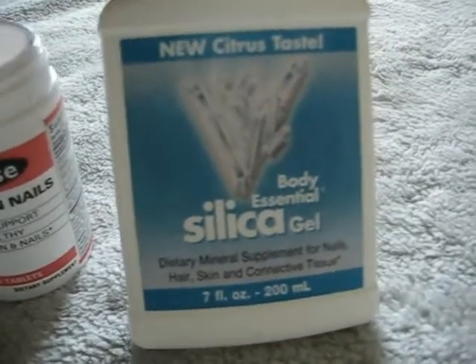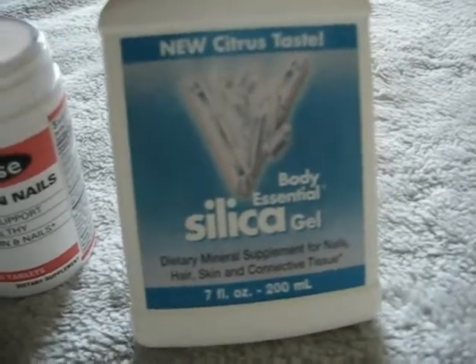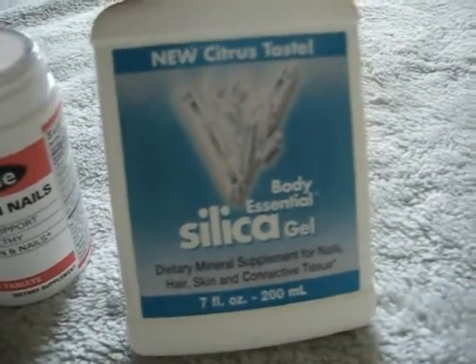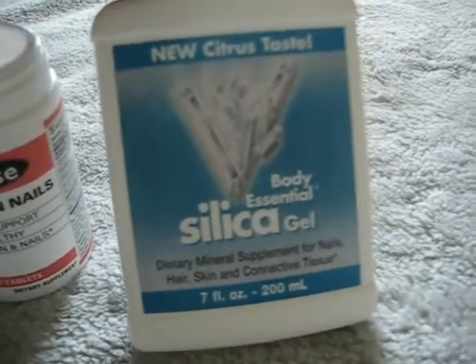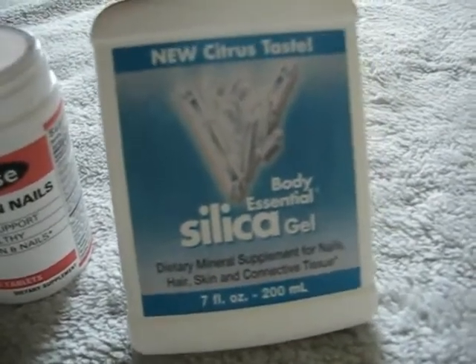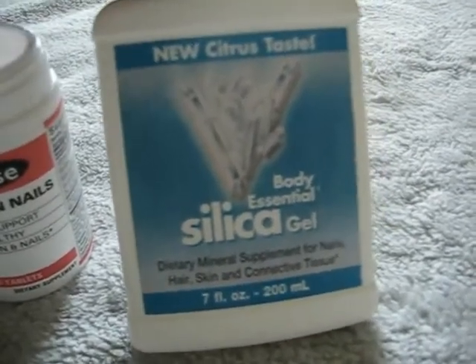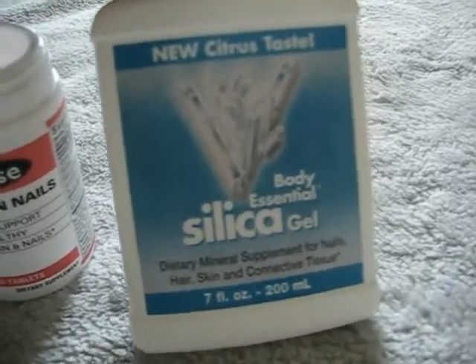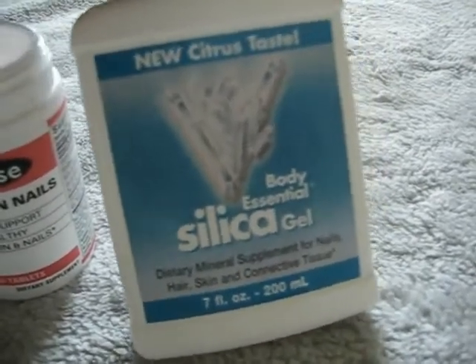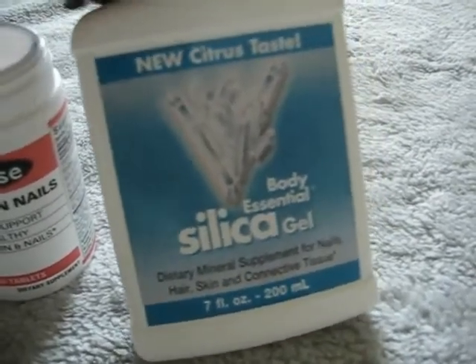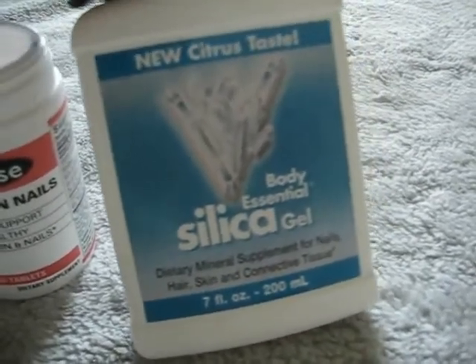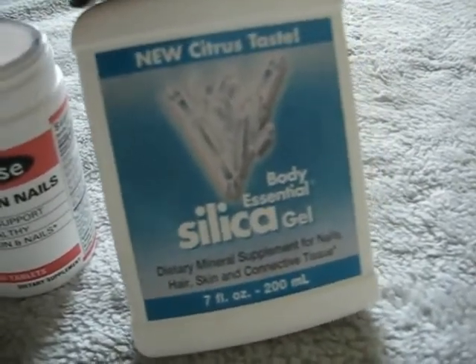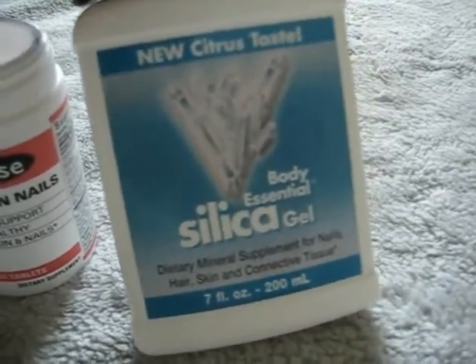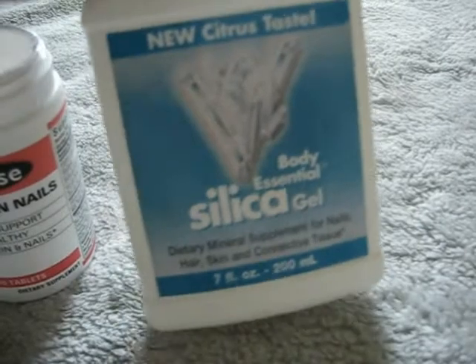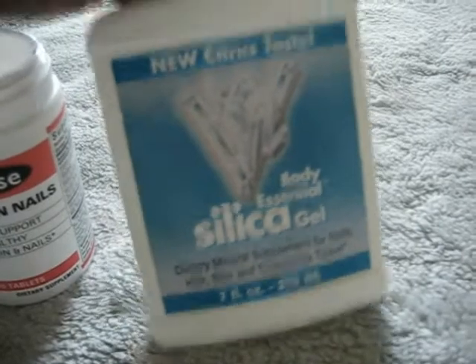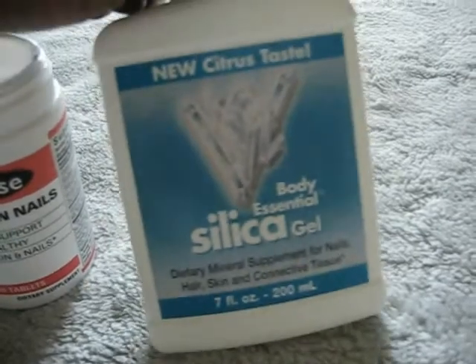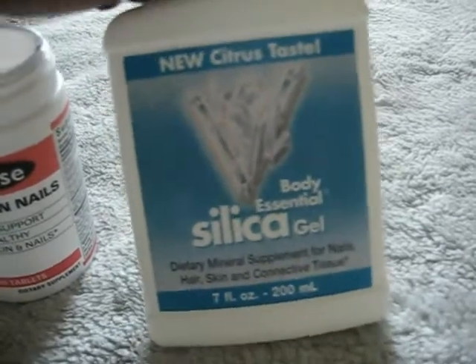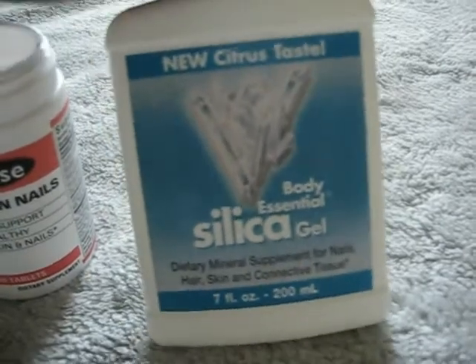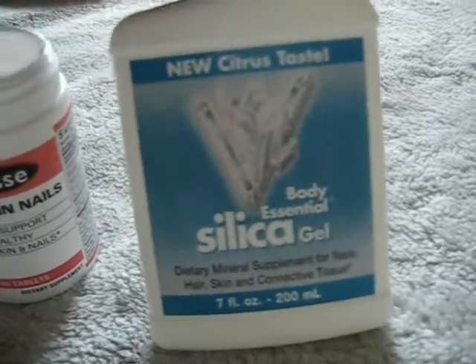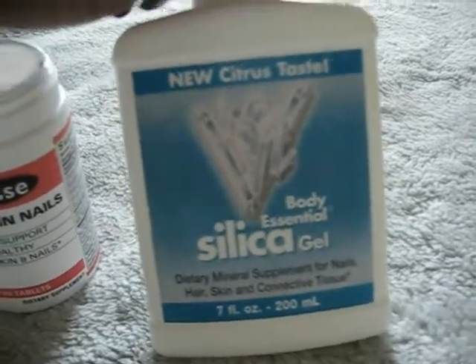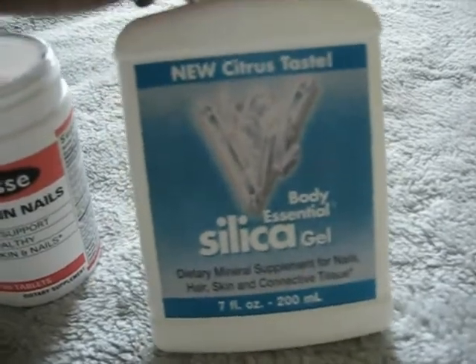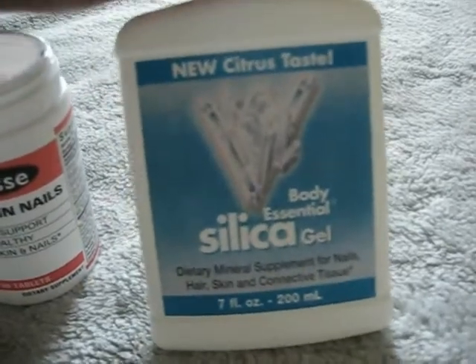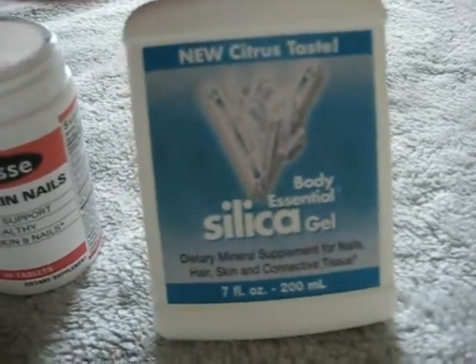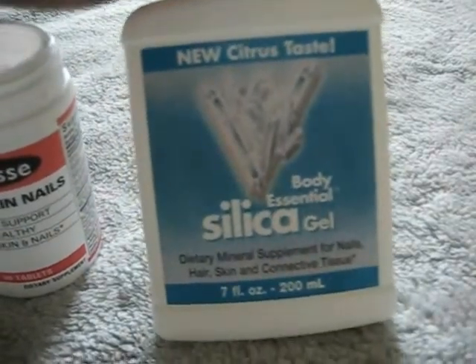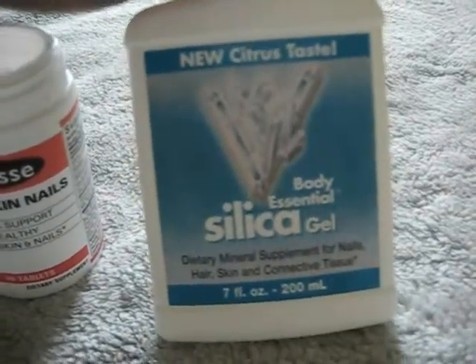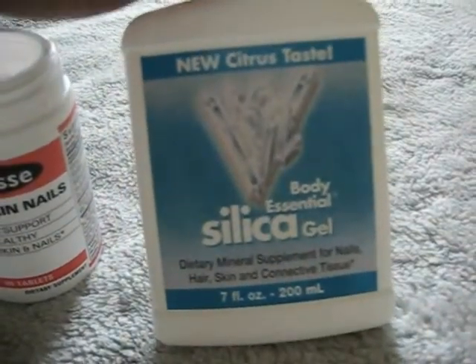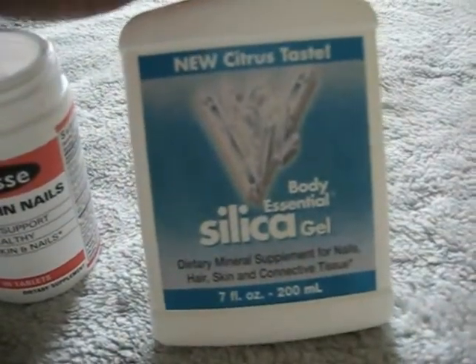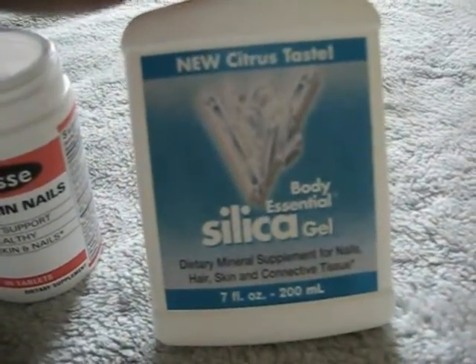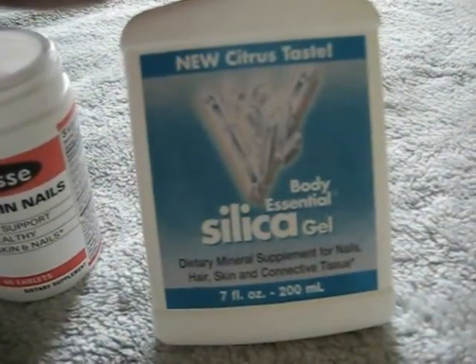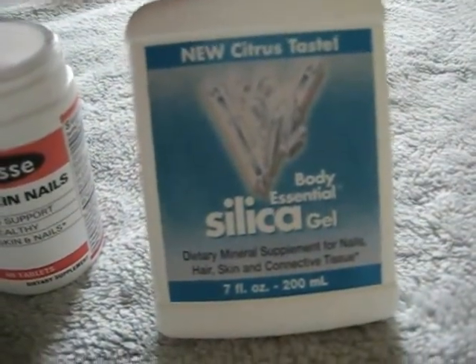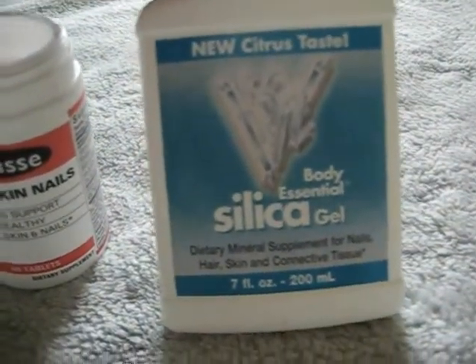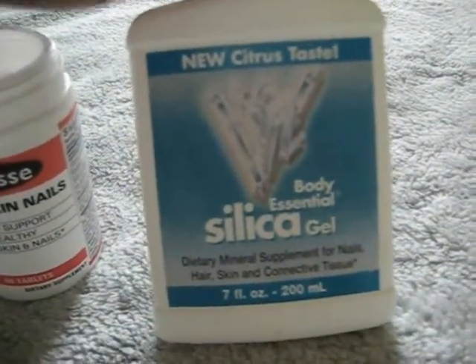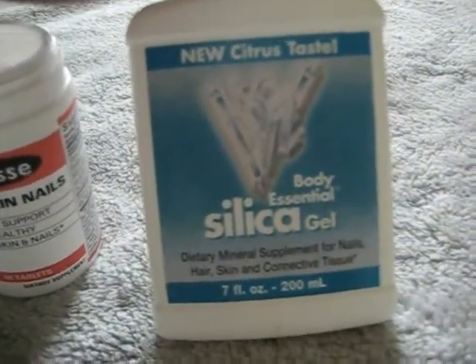I'm also taking silica gel, which is good for the hair, skin and nails. All you need is one tablespoon — you can put that inside your liquids or you can take it straight up. I usually take it straight up.